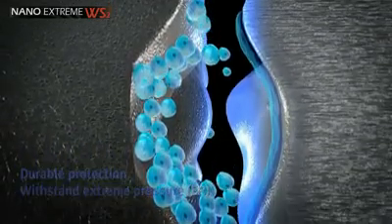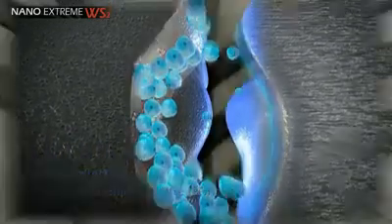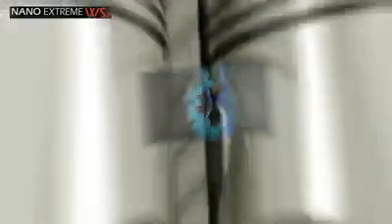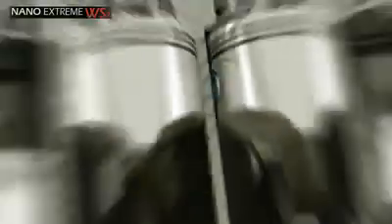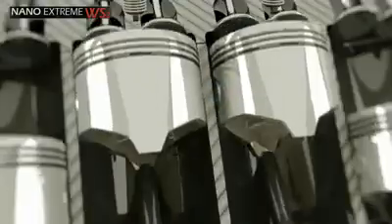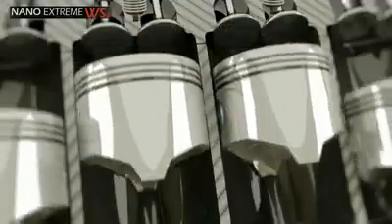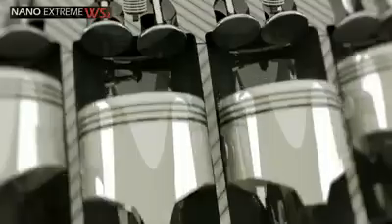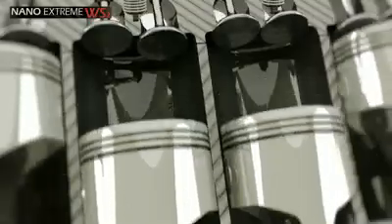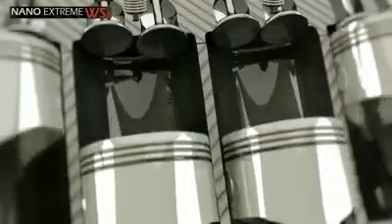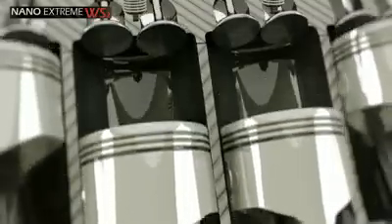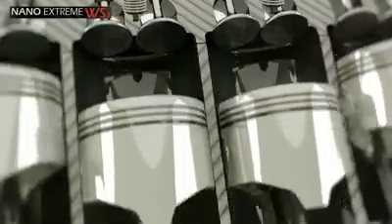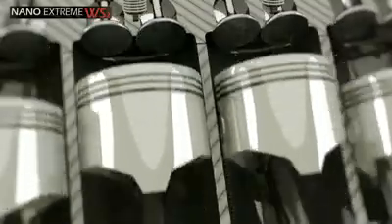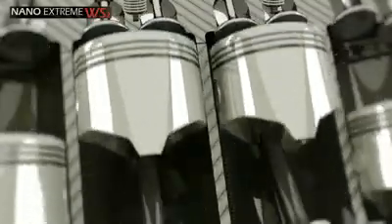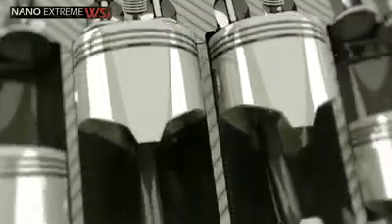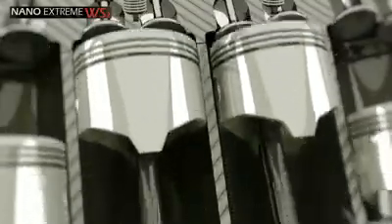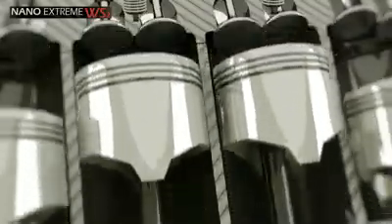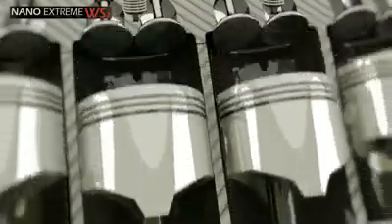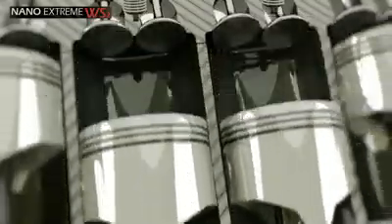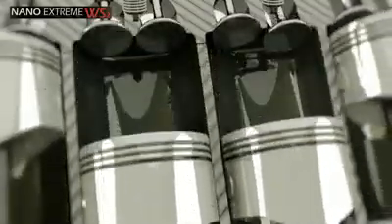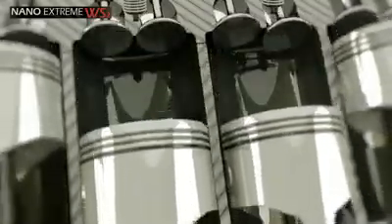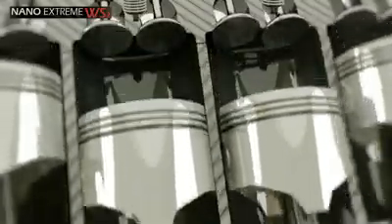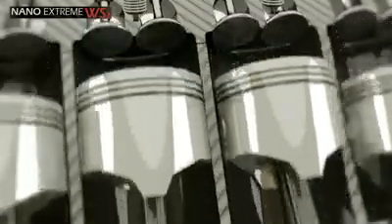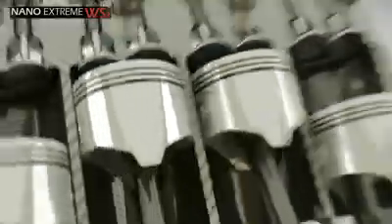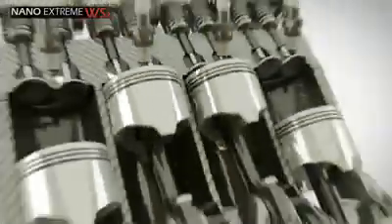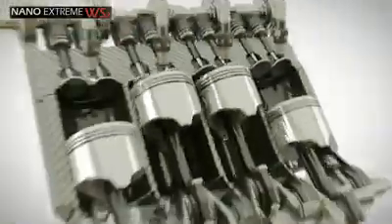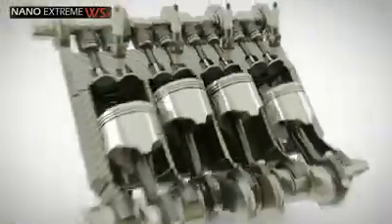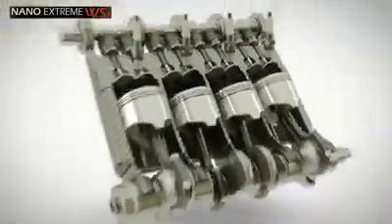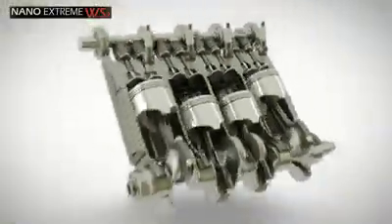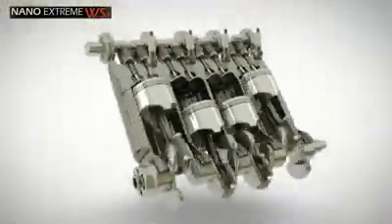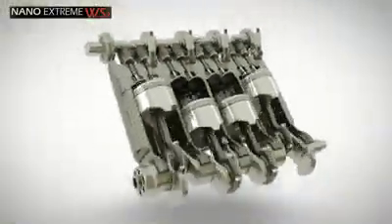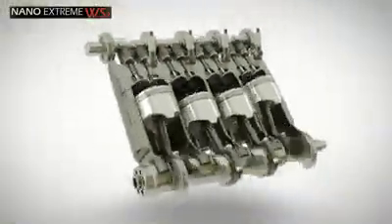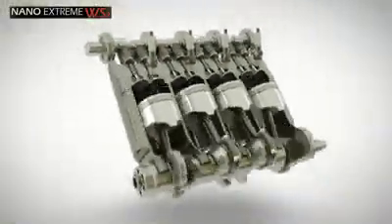As friction and wear are reduced, the engine runs quieter, cooler, and more efficiently.